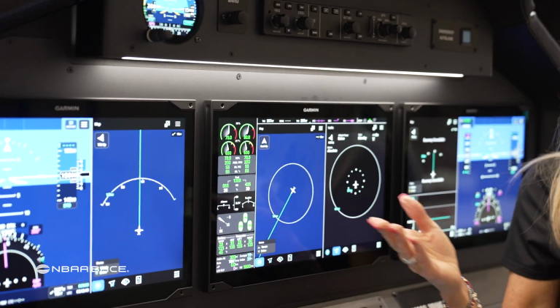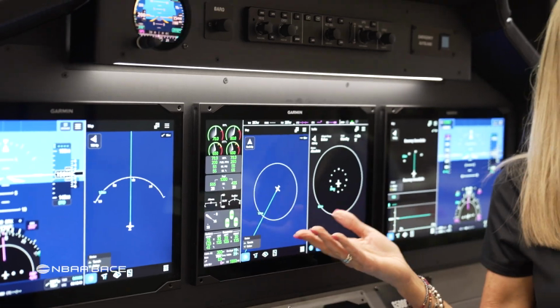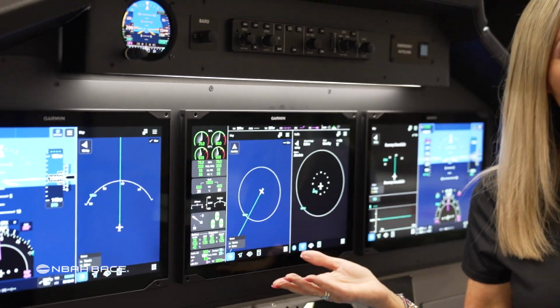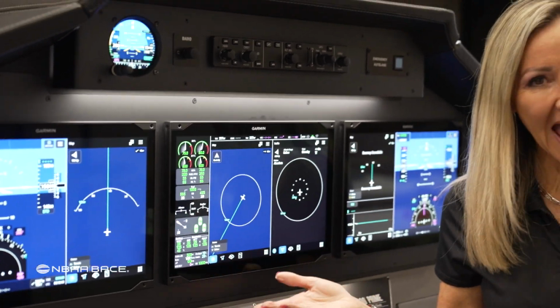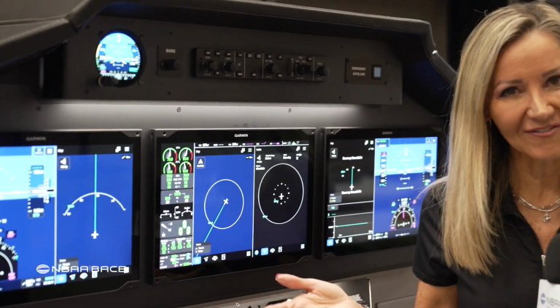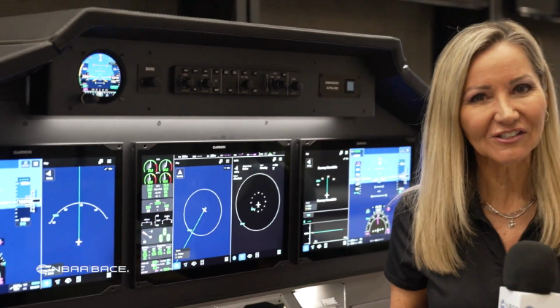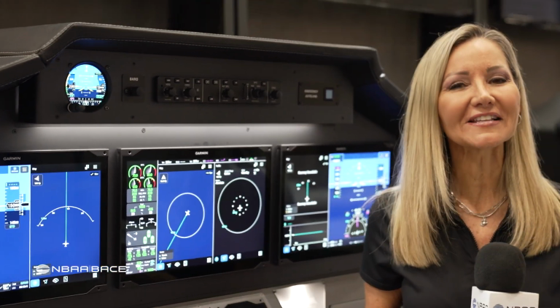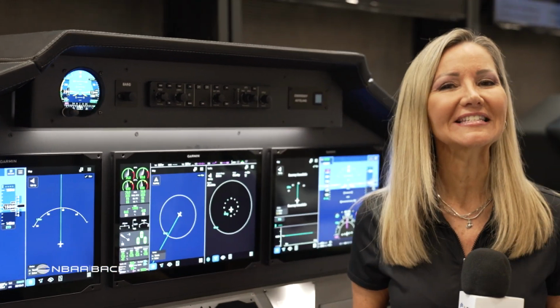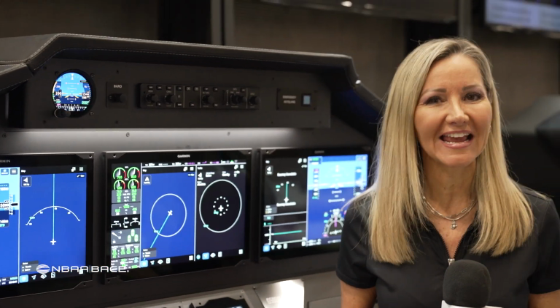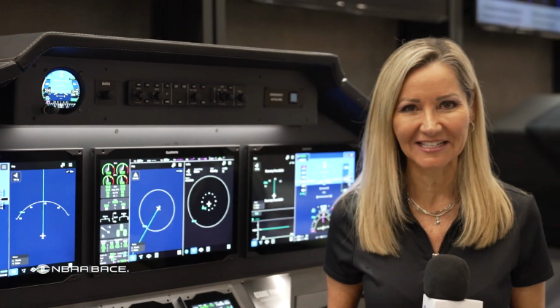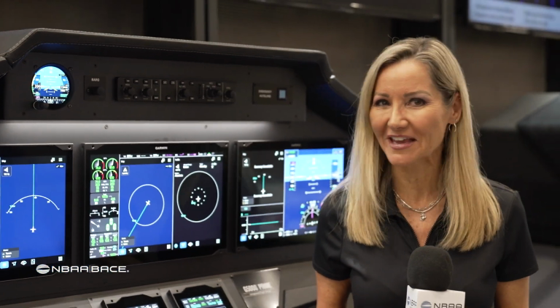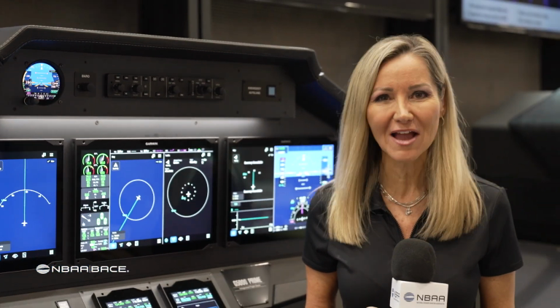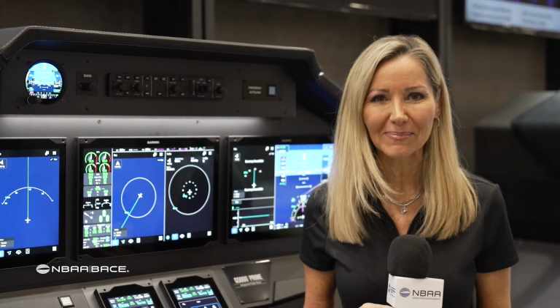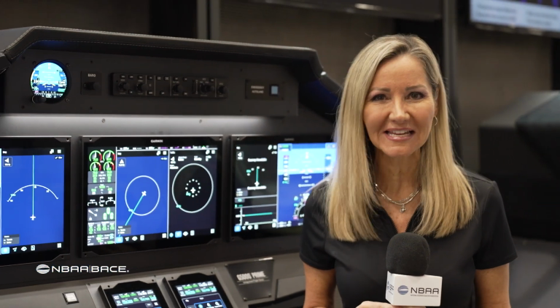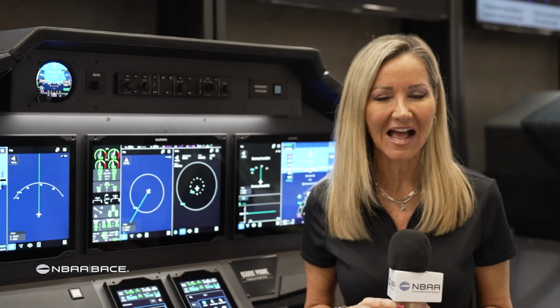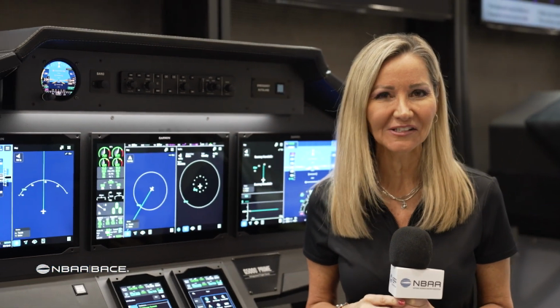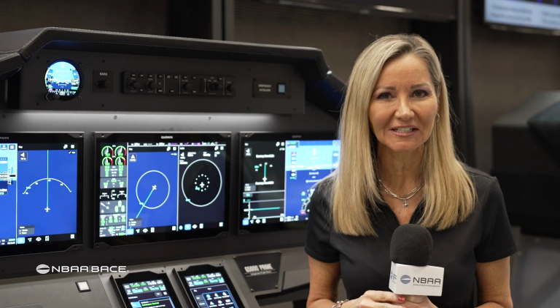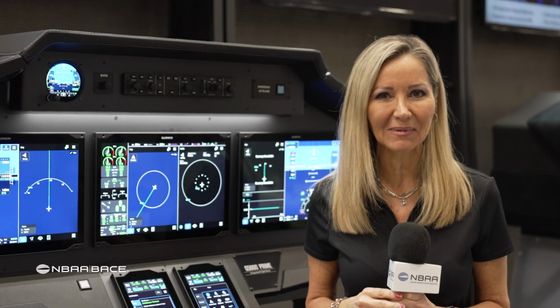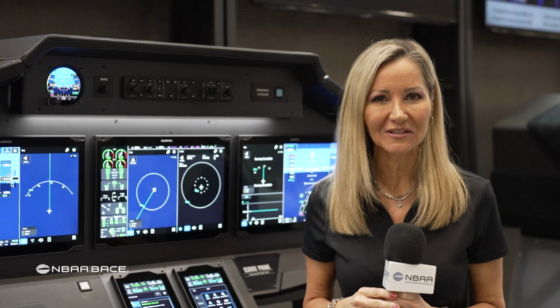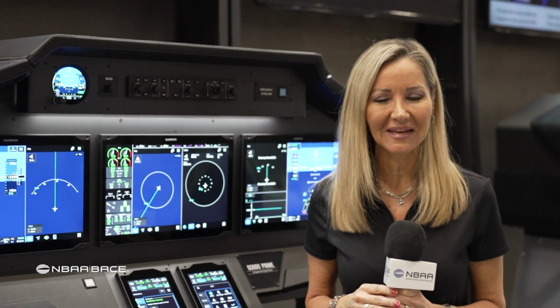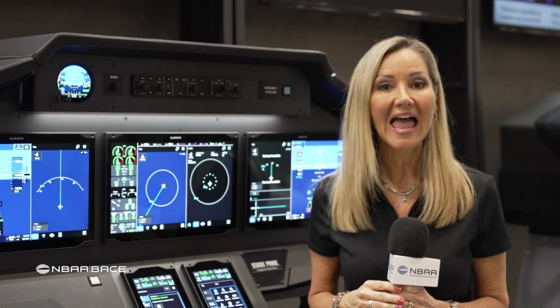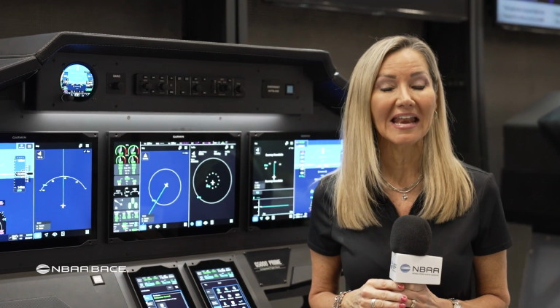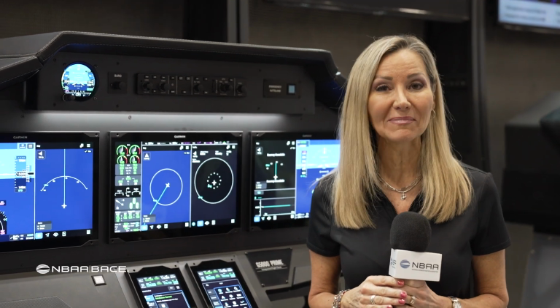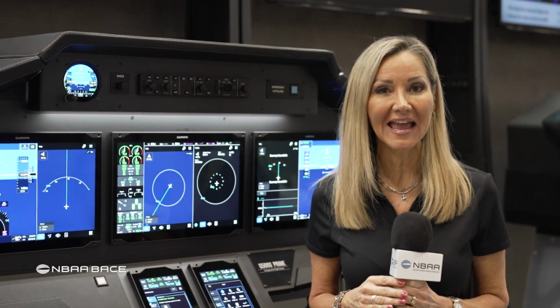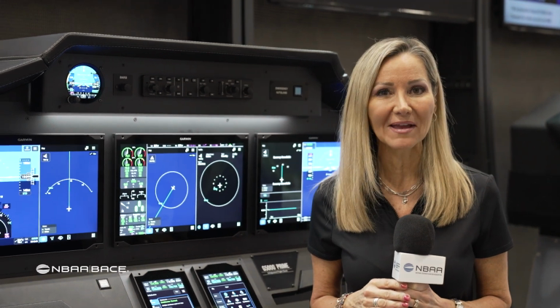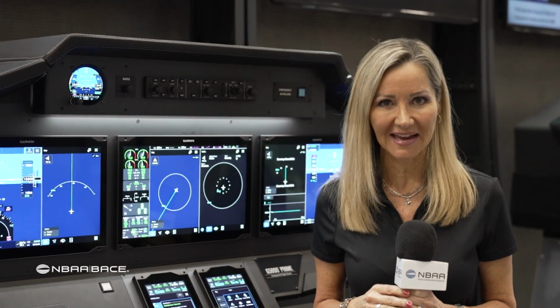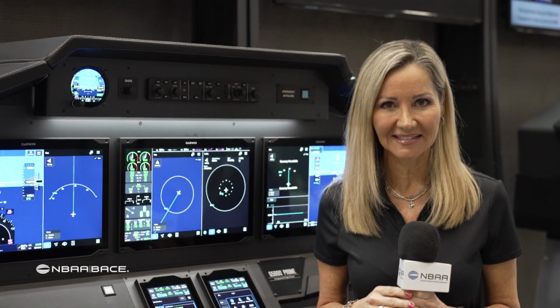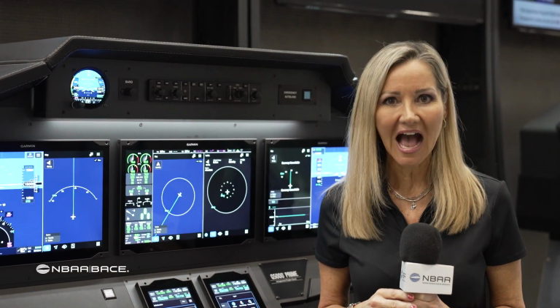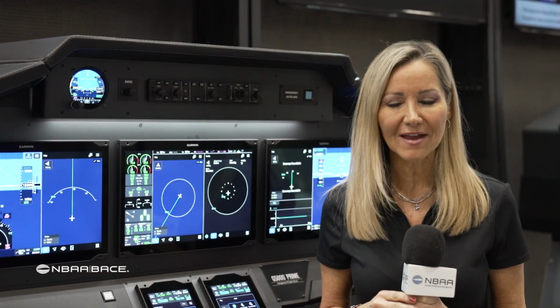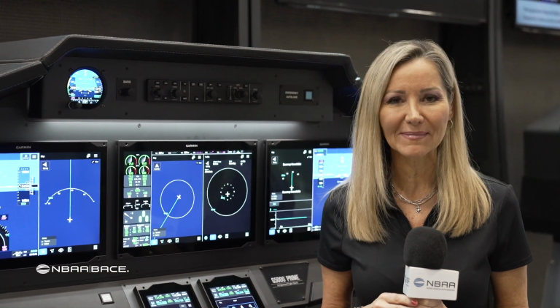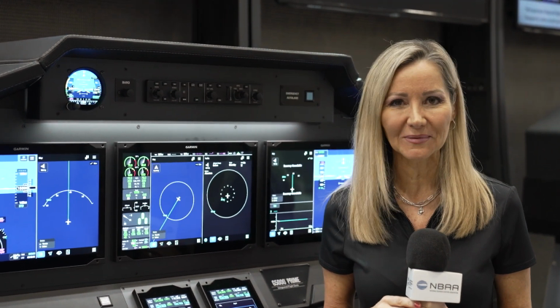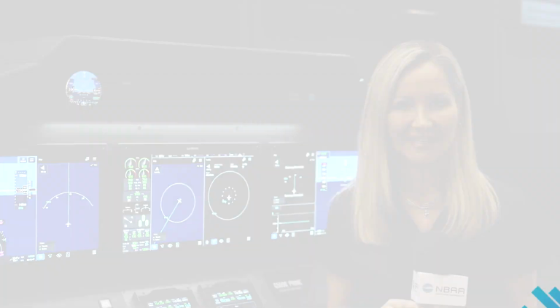And there you have it — just a taste of the eye-popping technology on display this week at NBAA Base. I'm Amy Sweezy.